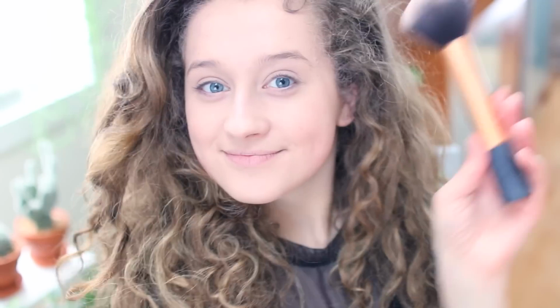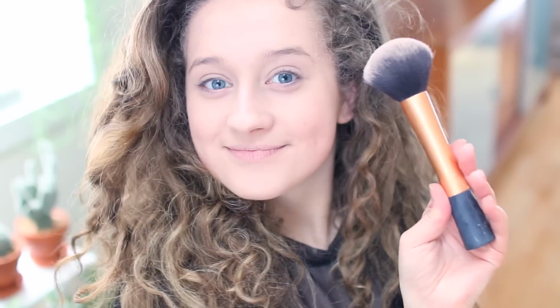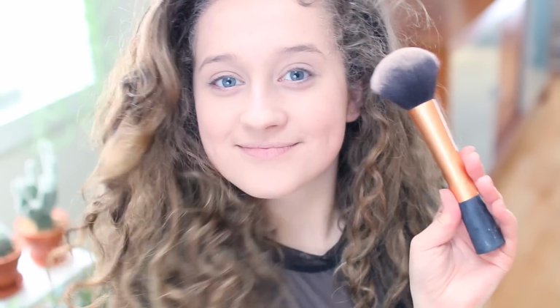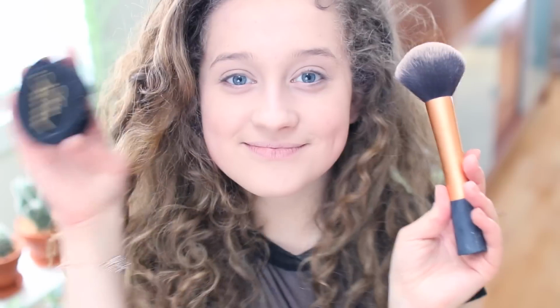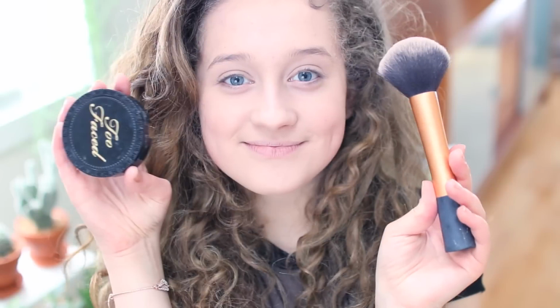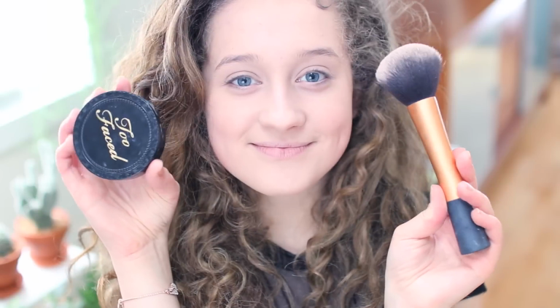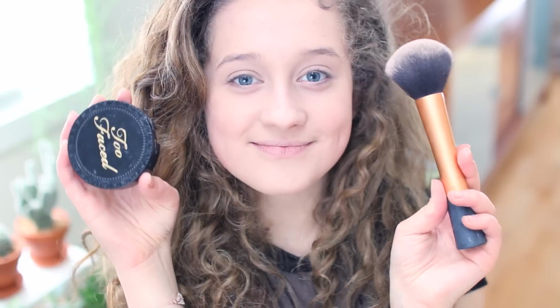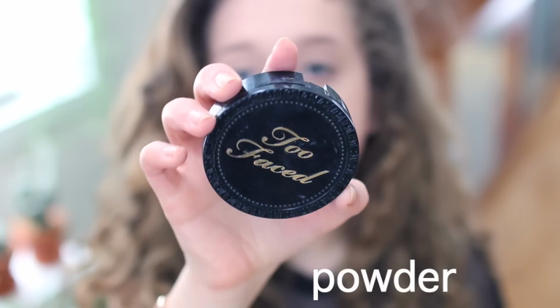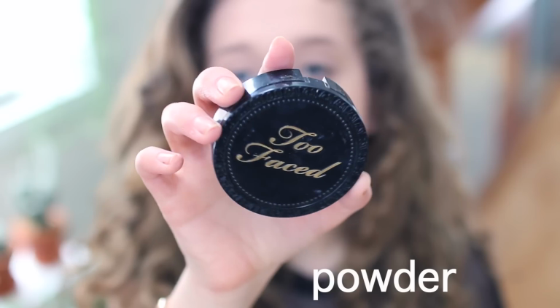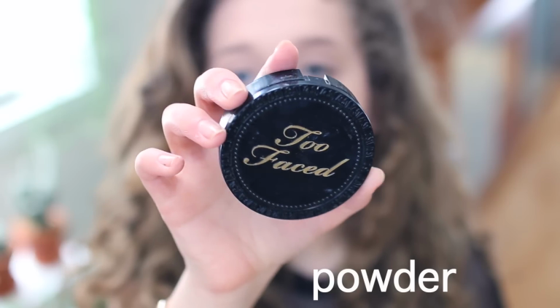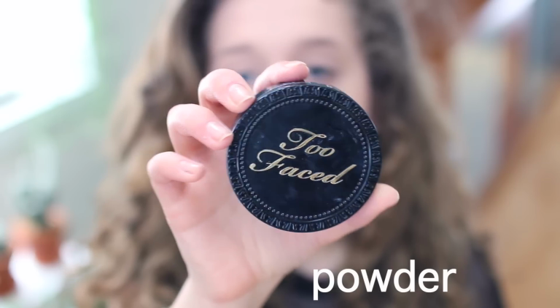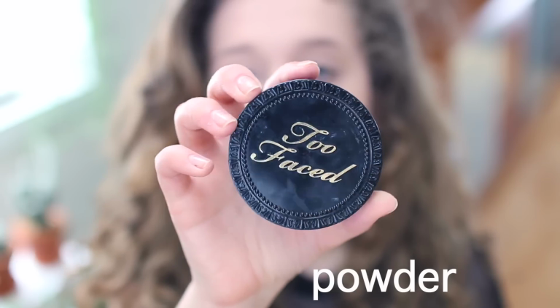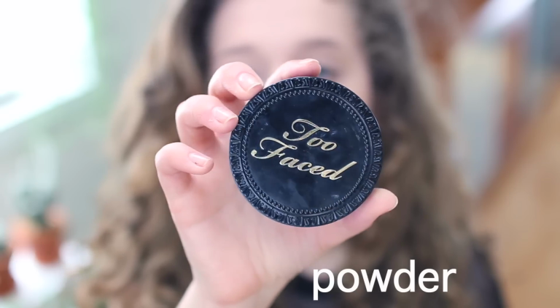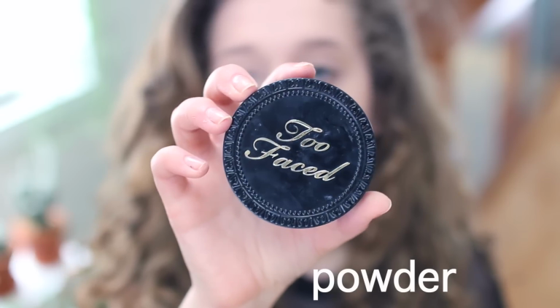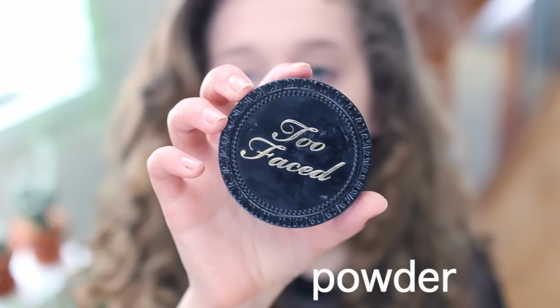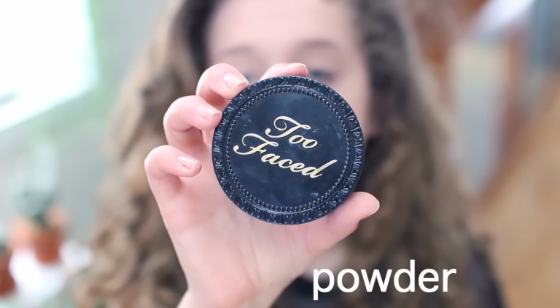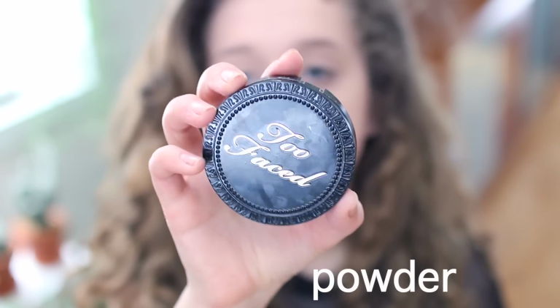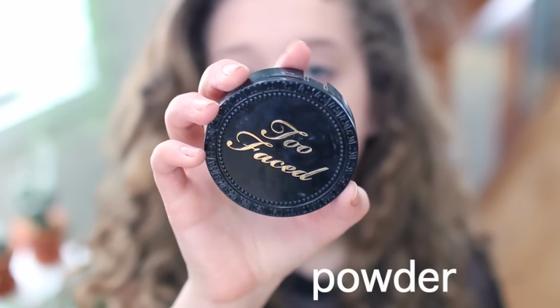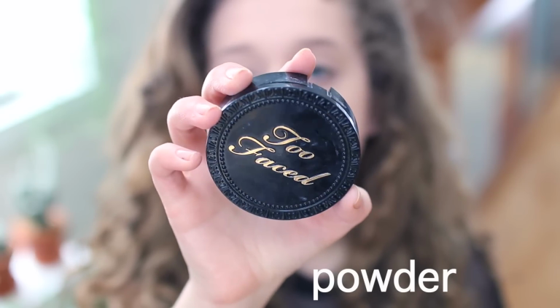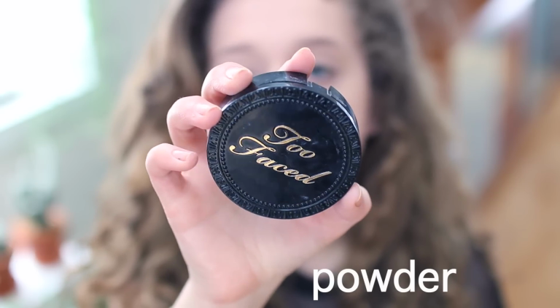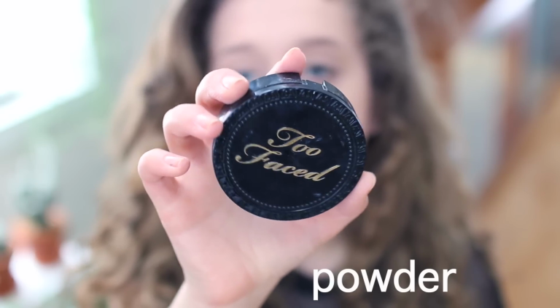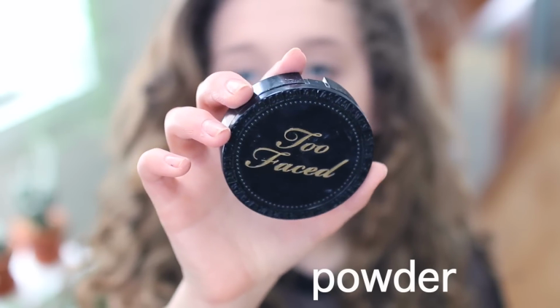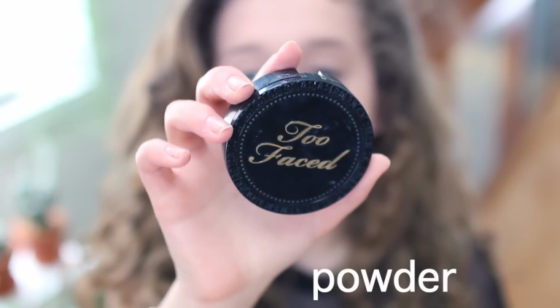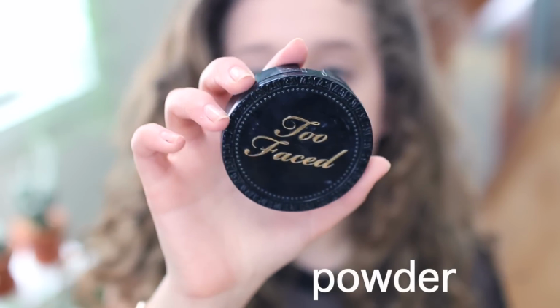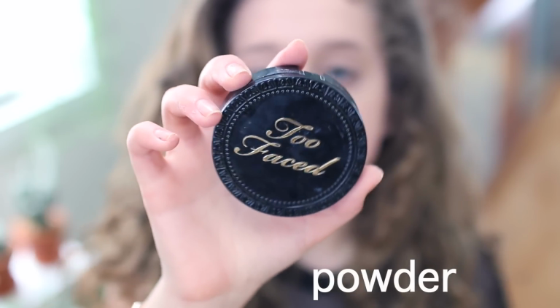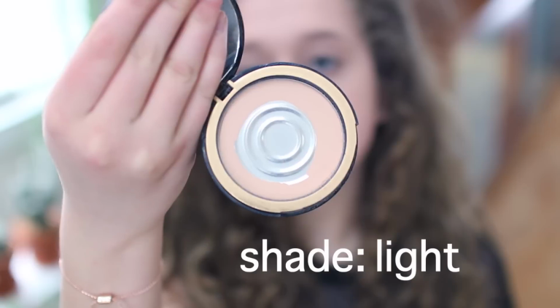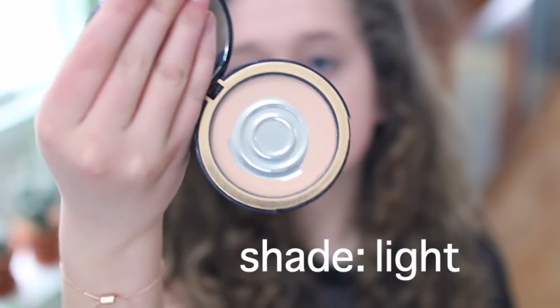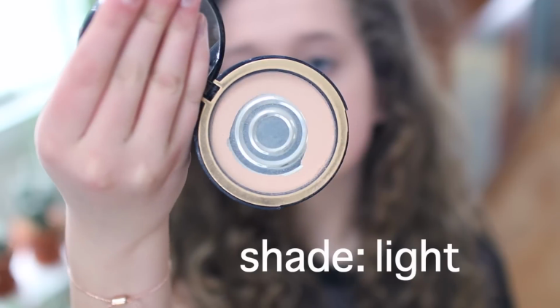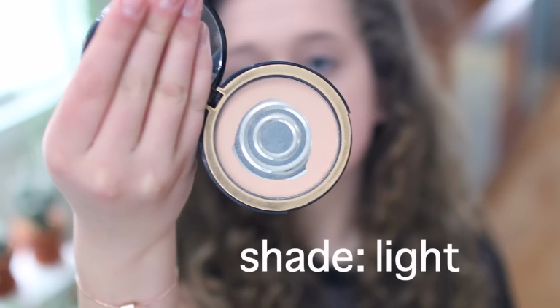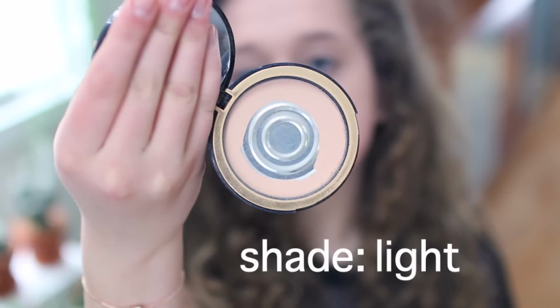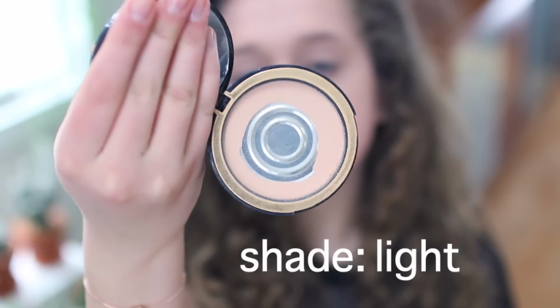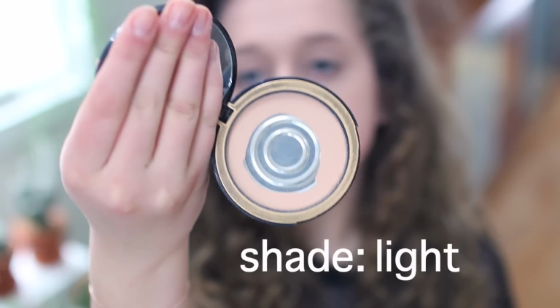So now that that's done, I'm going to be taking my Too Faced powder and just setting all of that. It's in the shade Light.